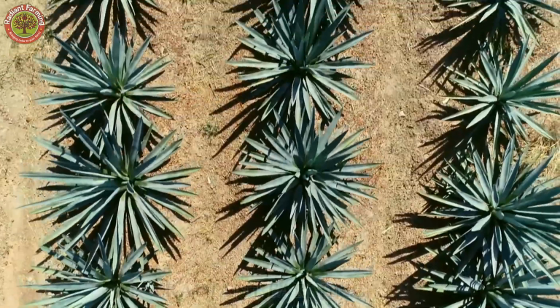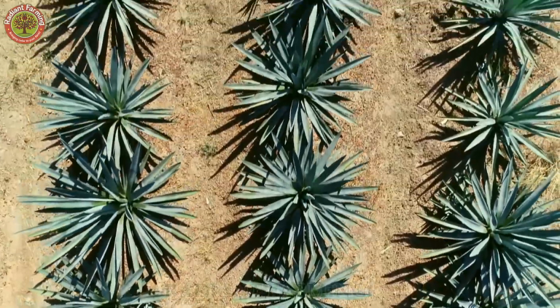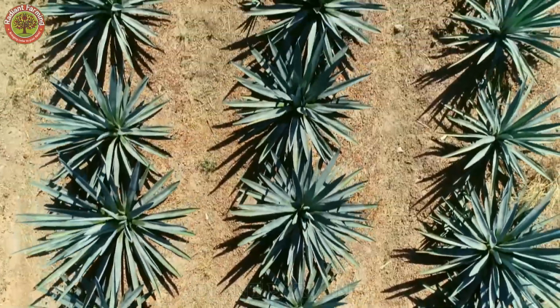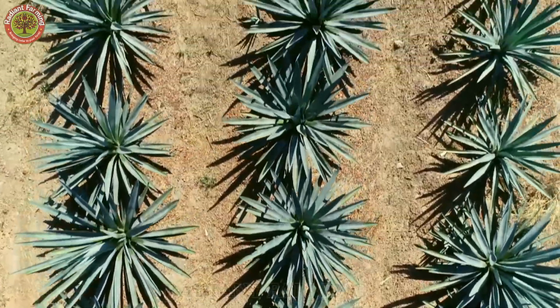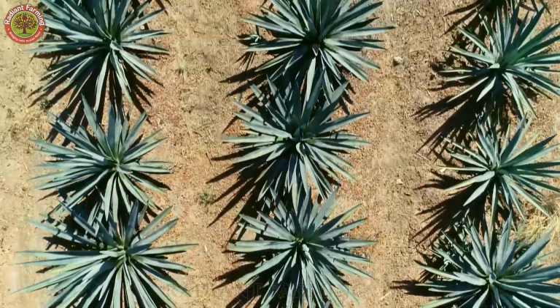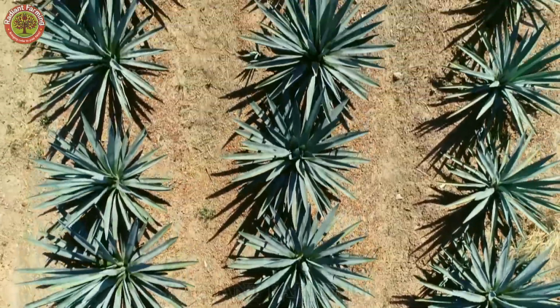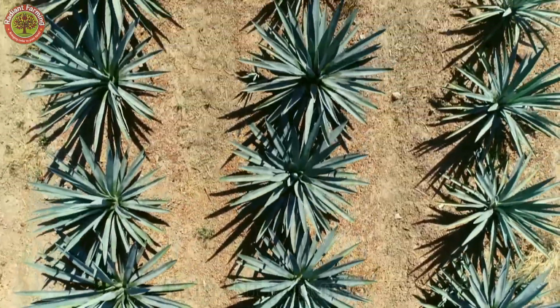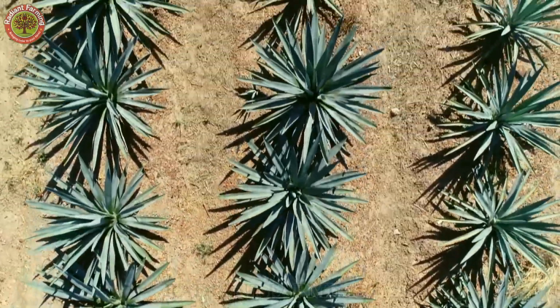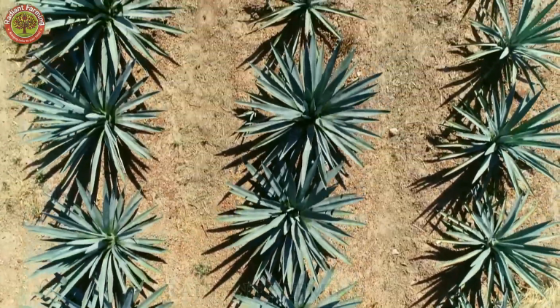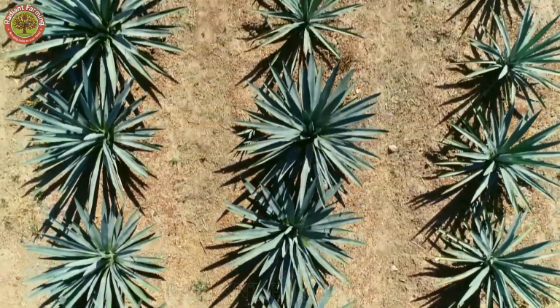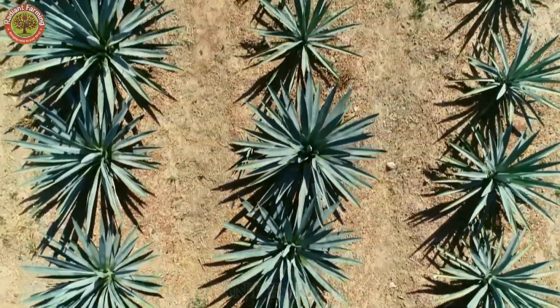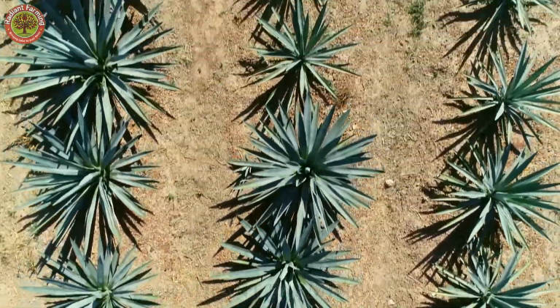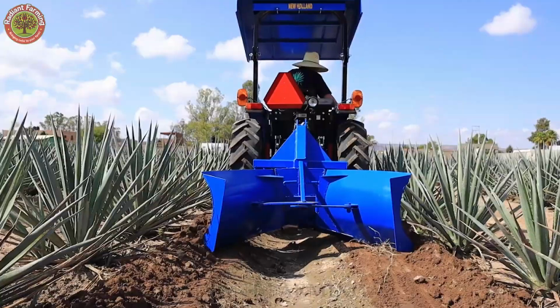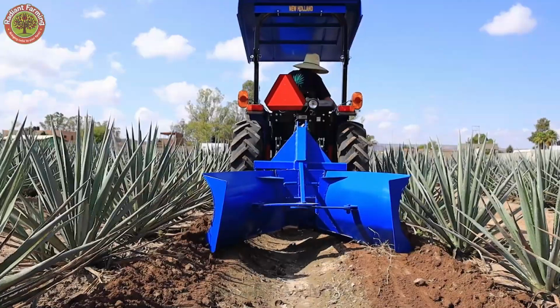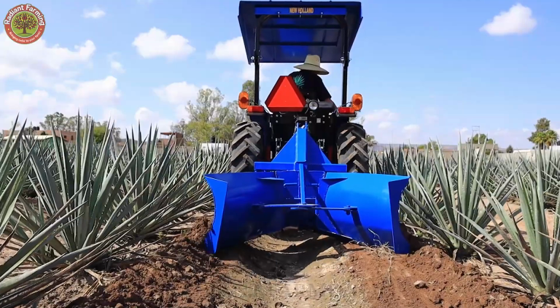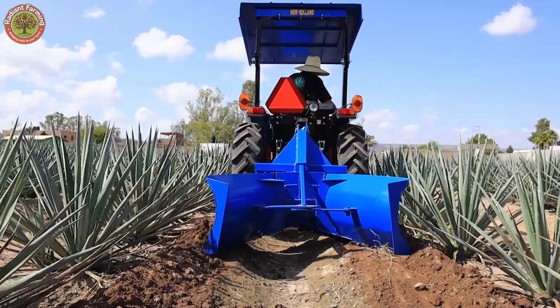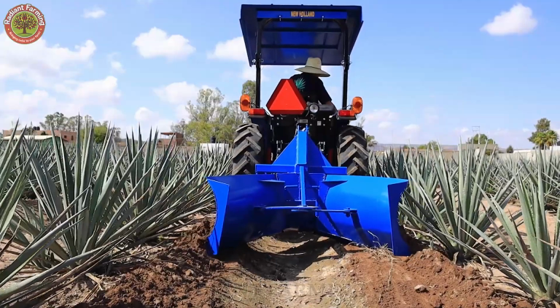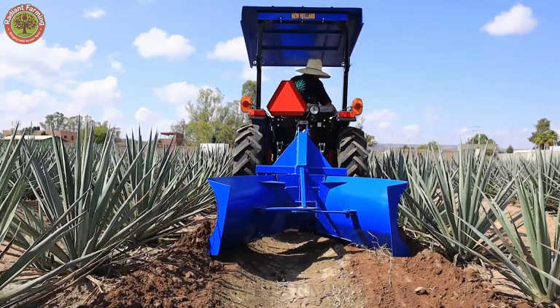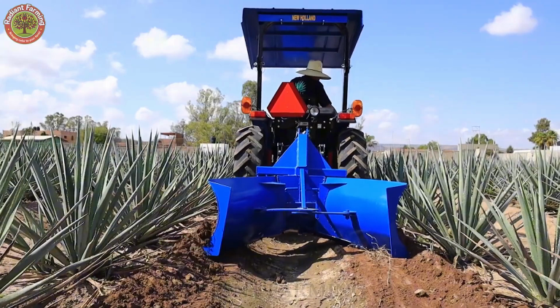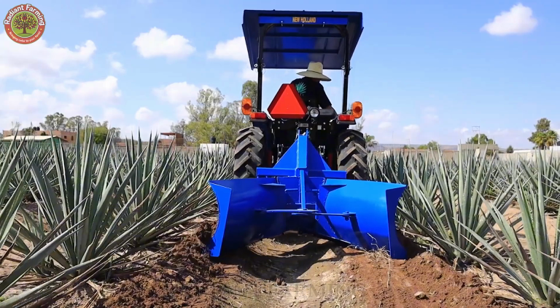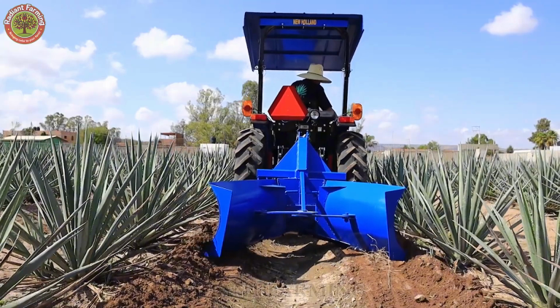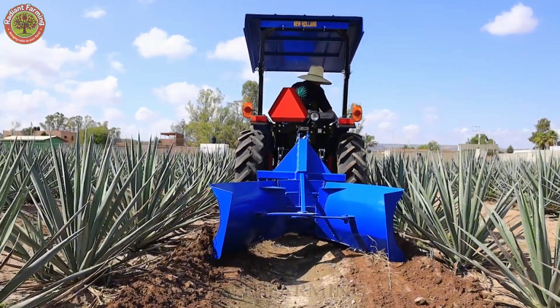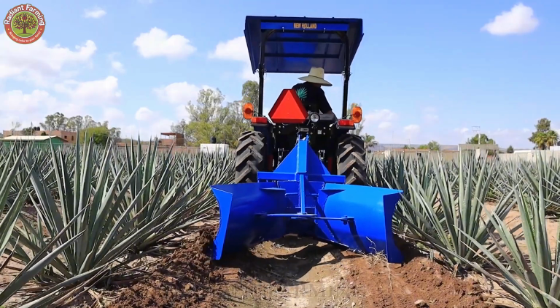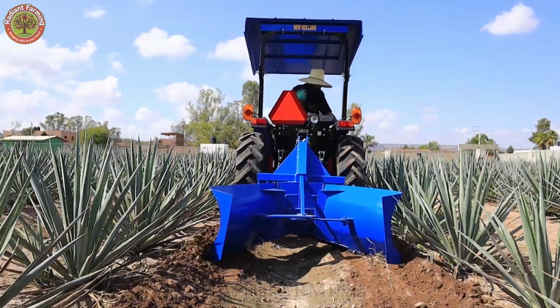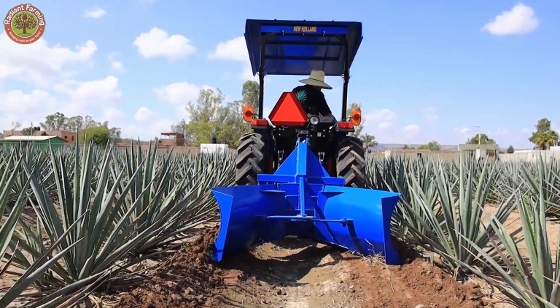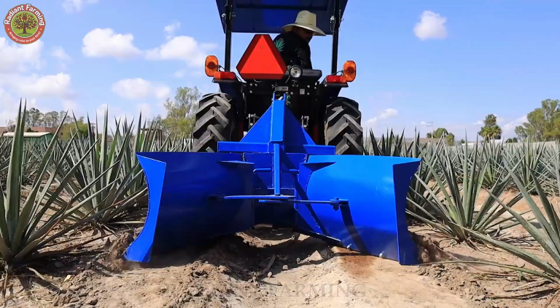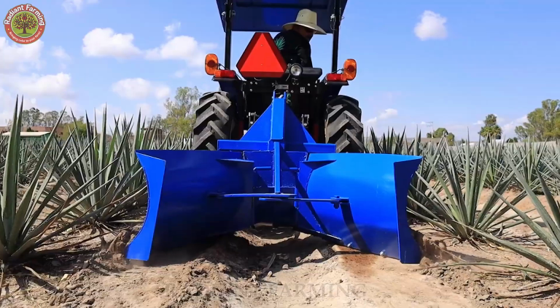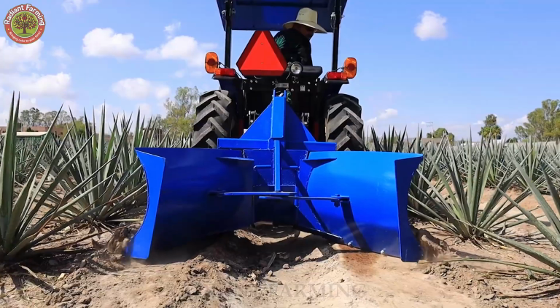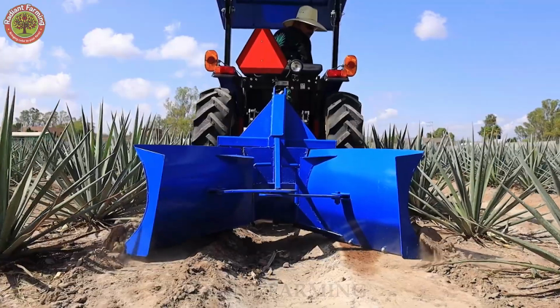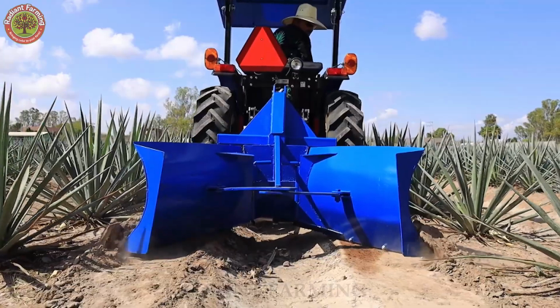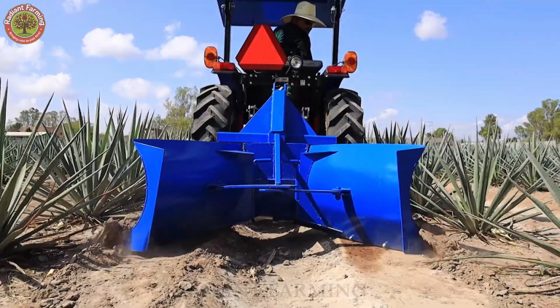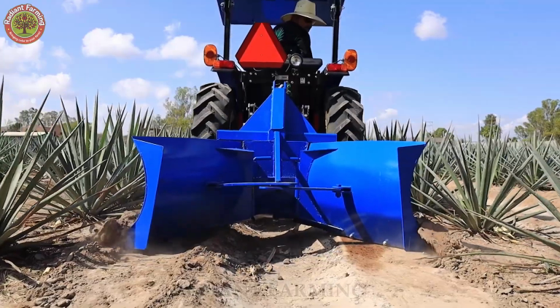After one year, workers trim the young shoots to concentrate the nutrients on the core of the plant.